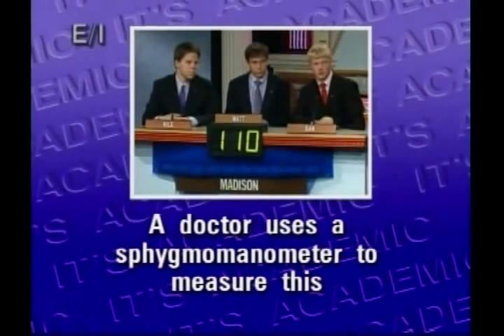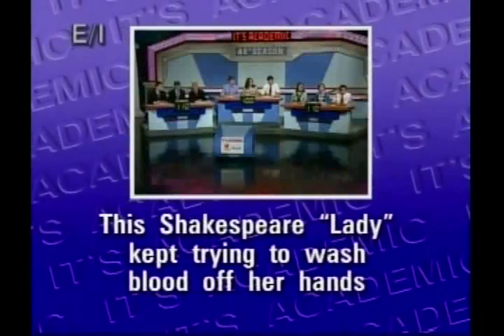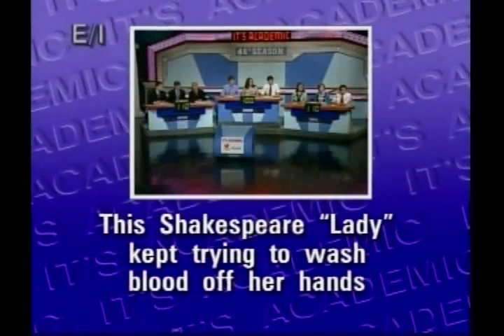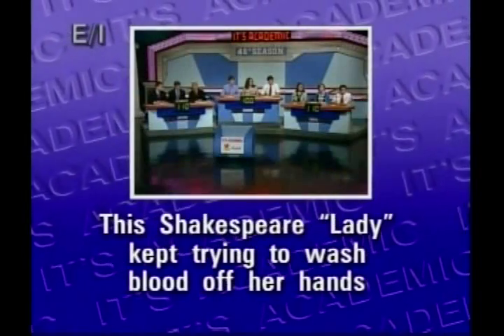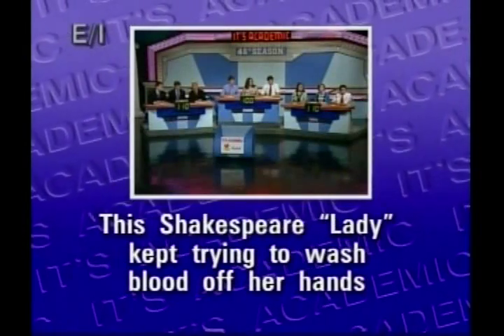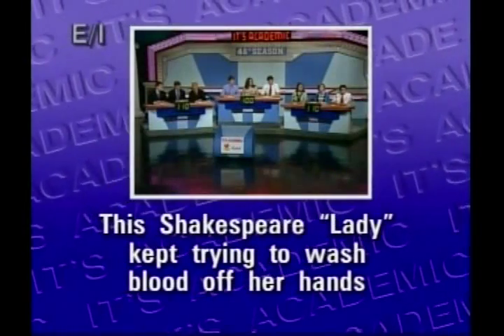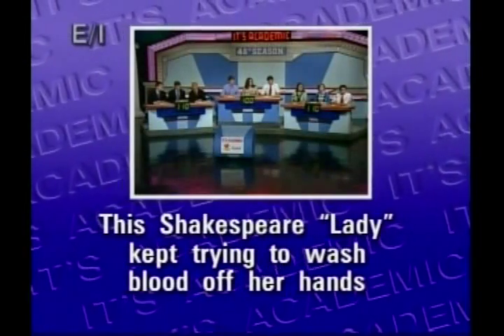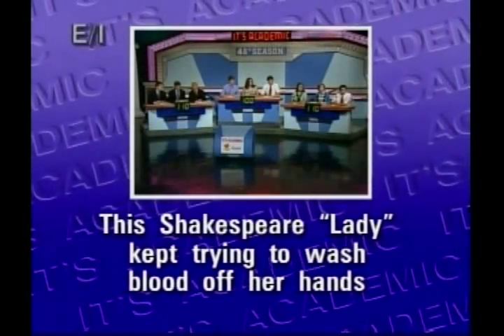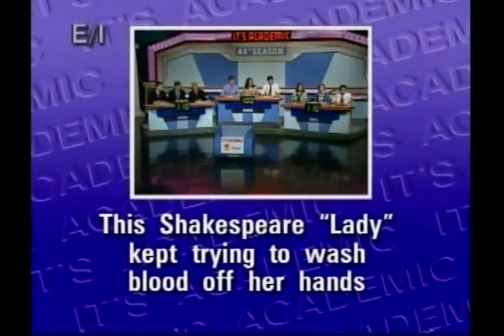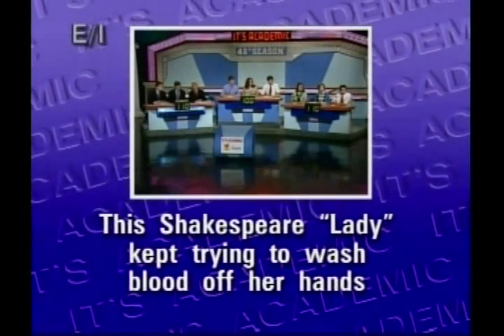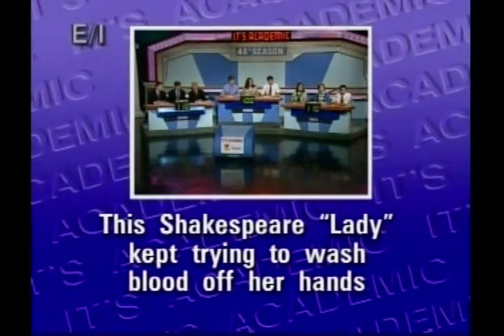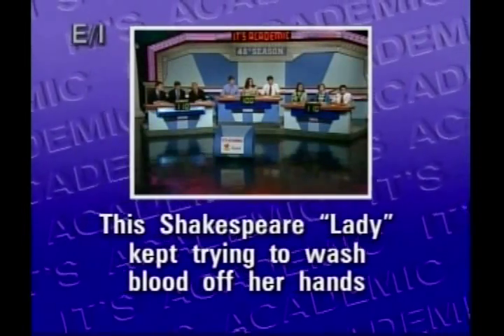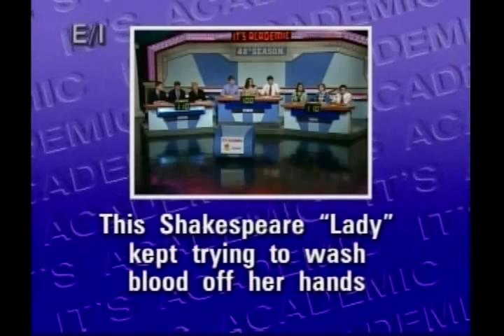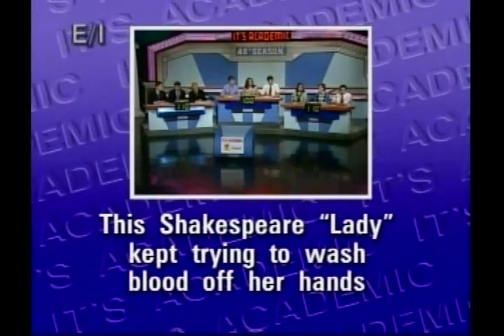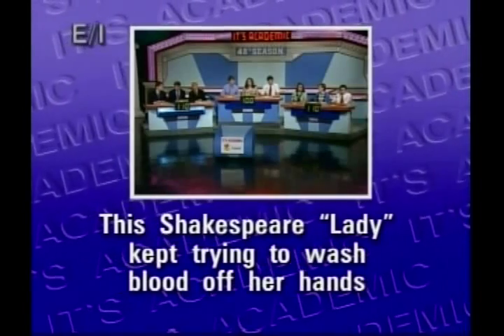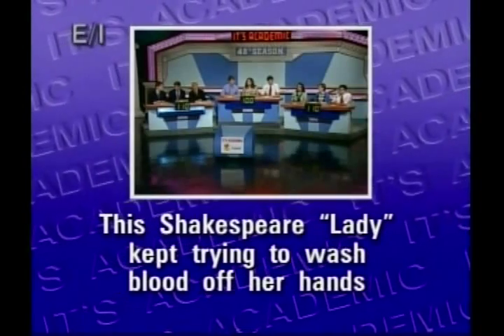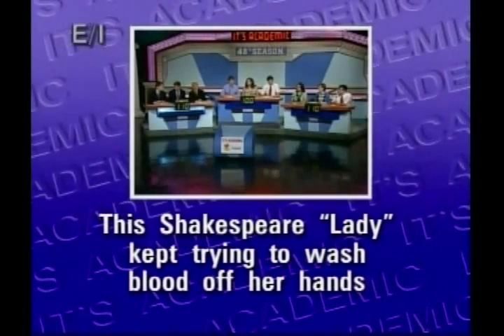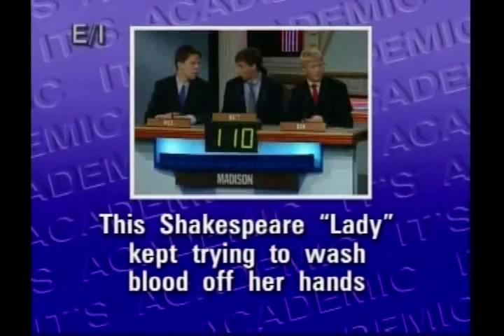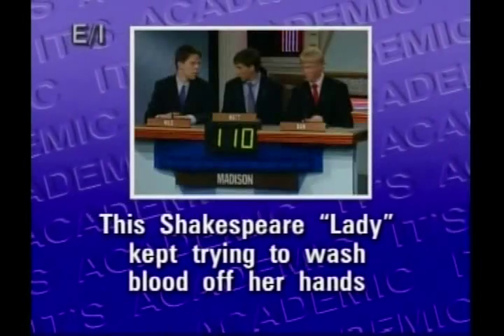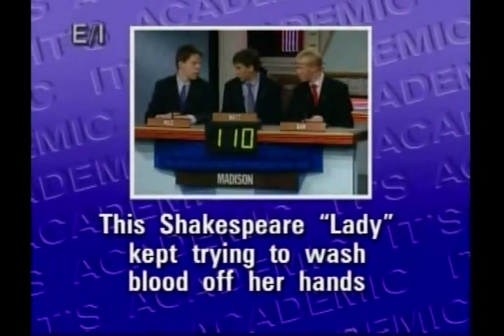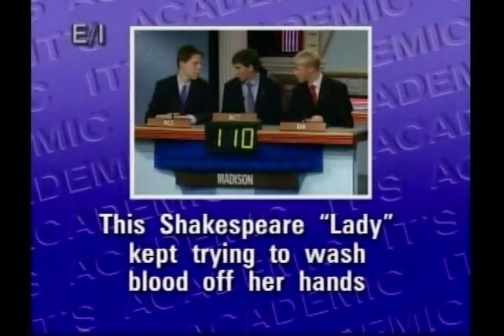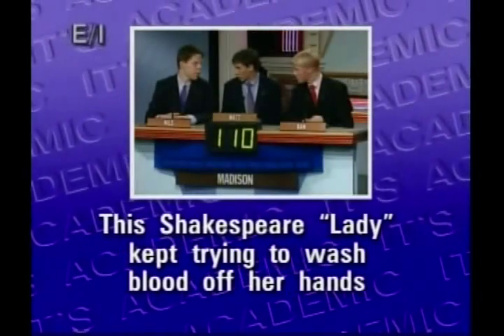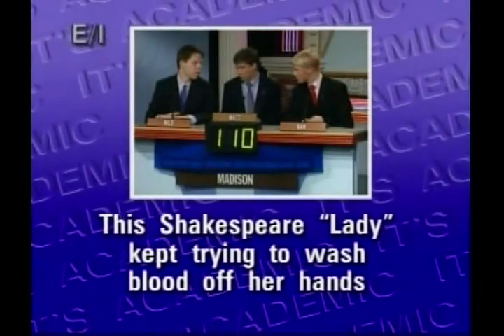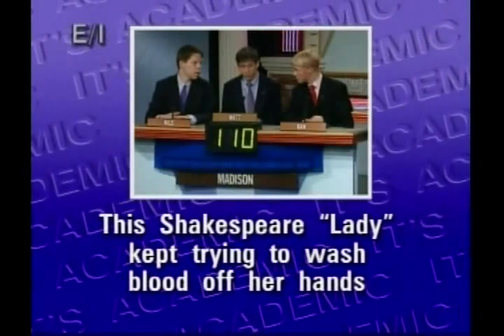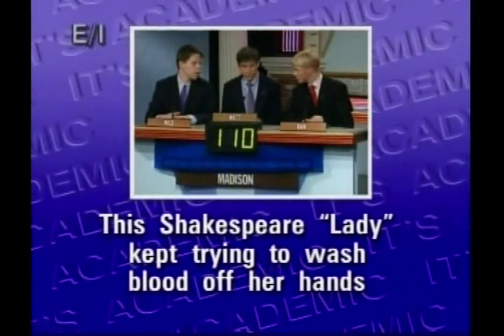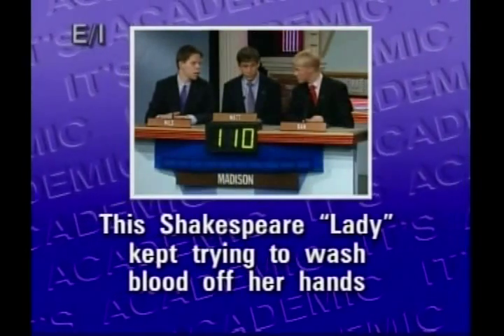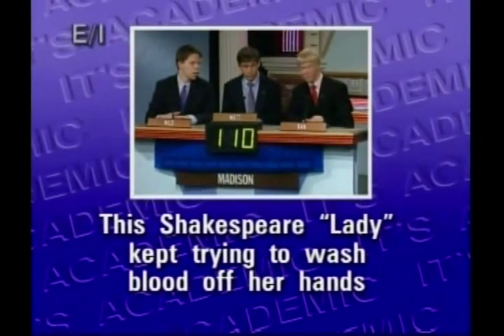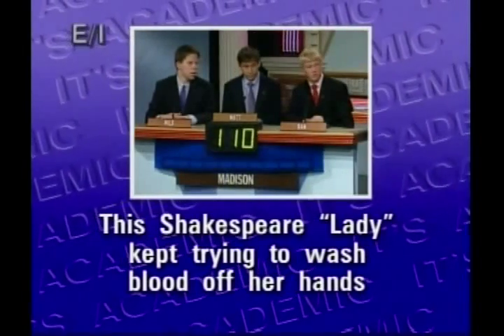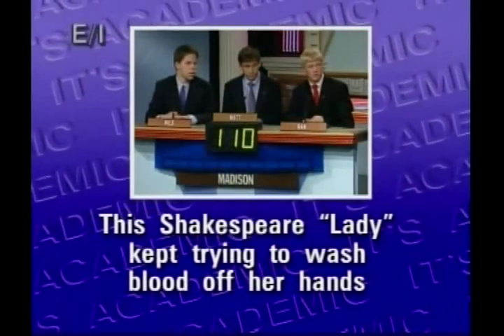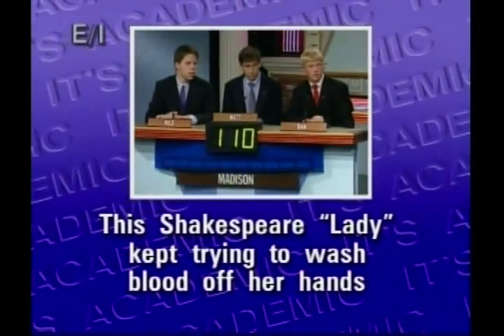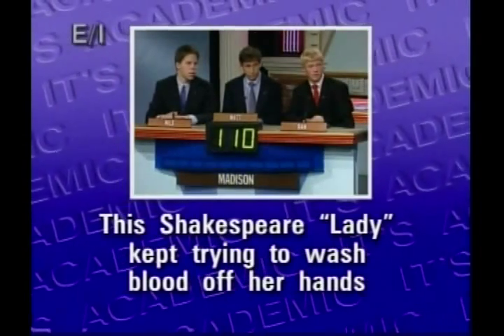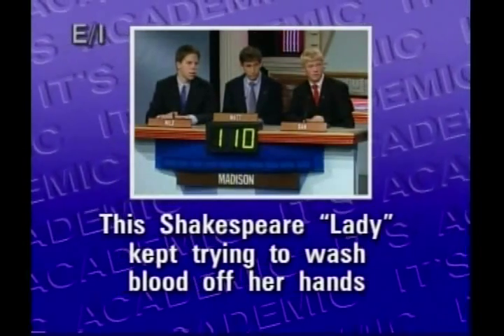This Shakespeare lady kept trying to wash blood — Madison. Lady Macbeth? Off her hands. Macbeth, that's right.